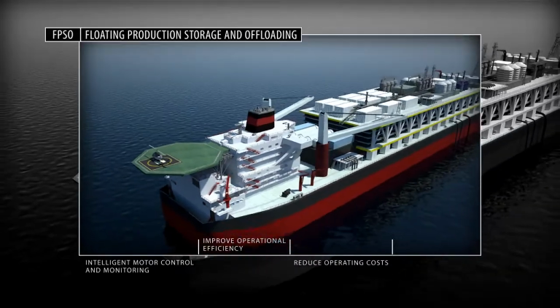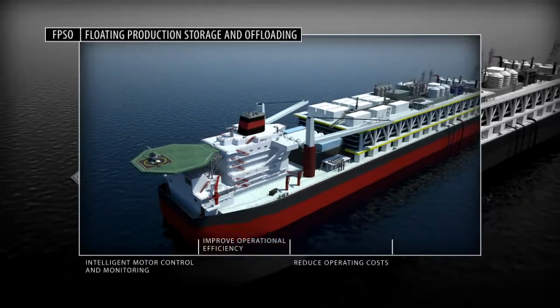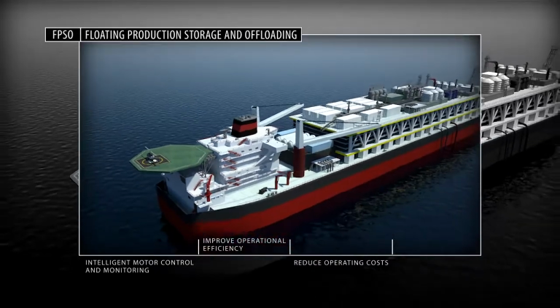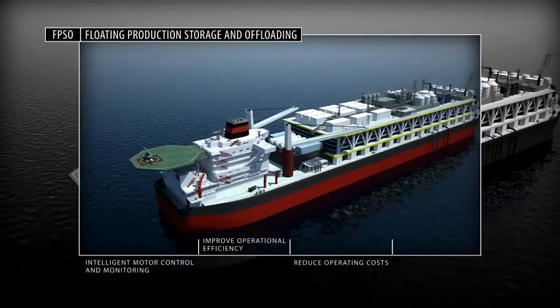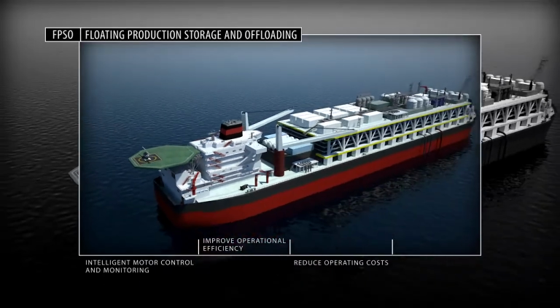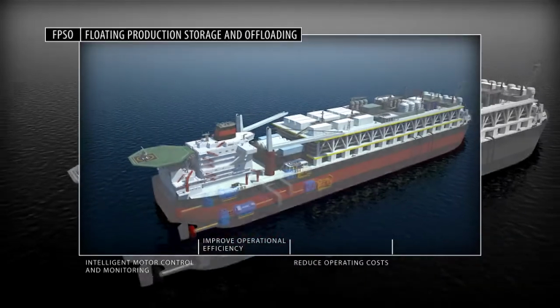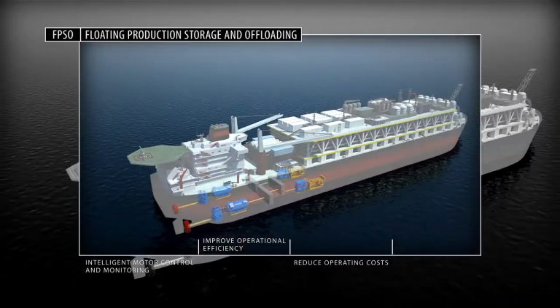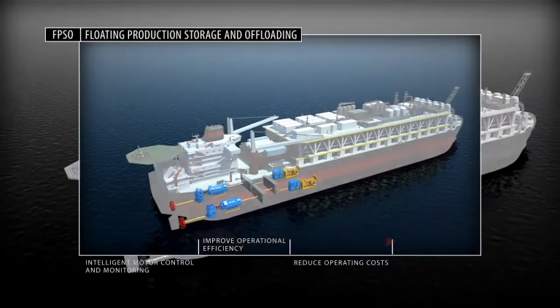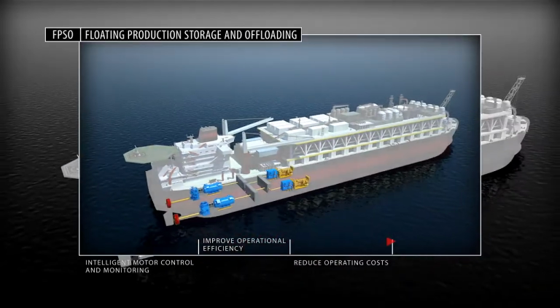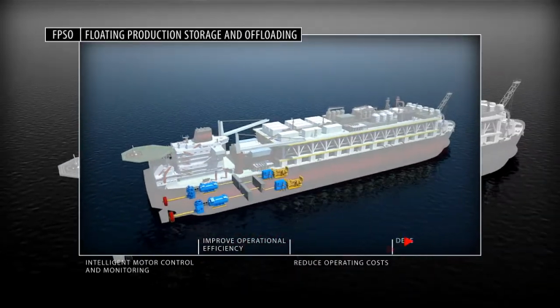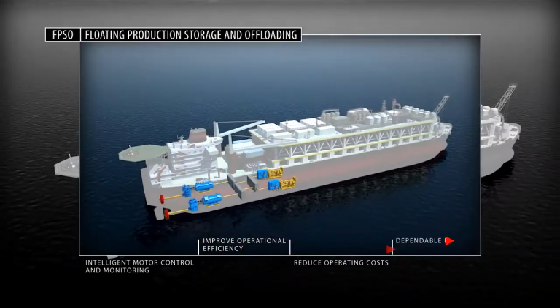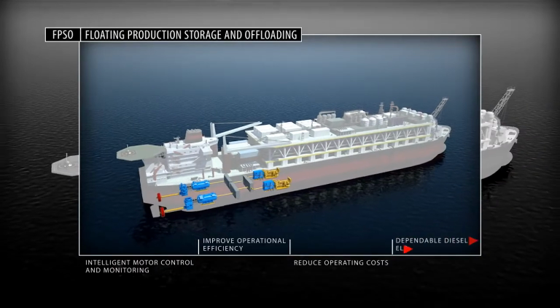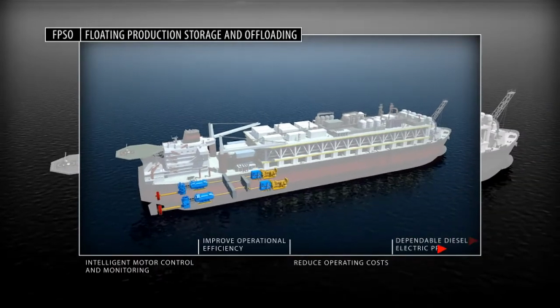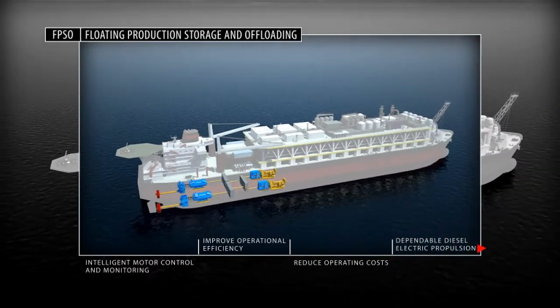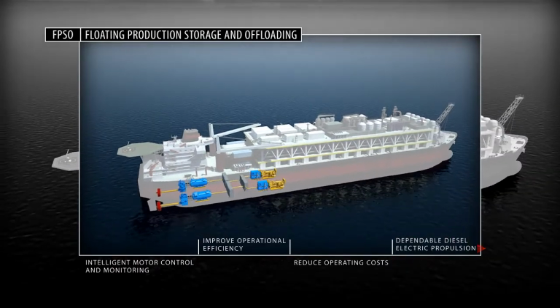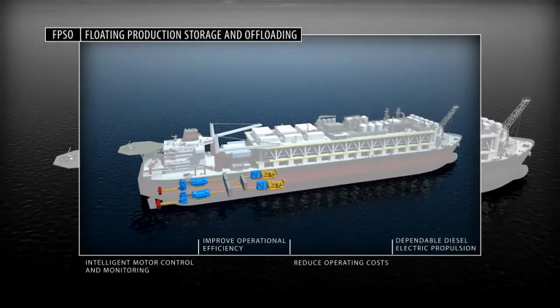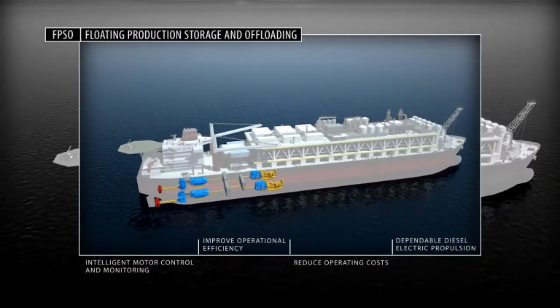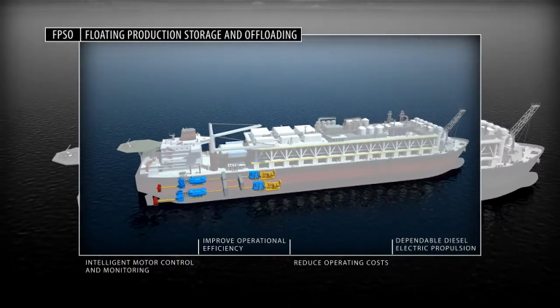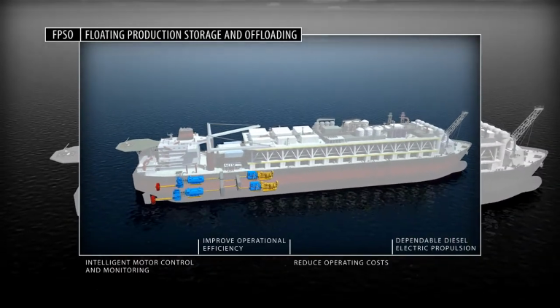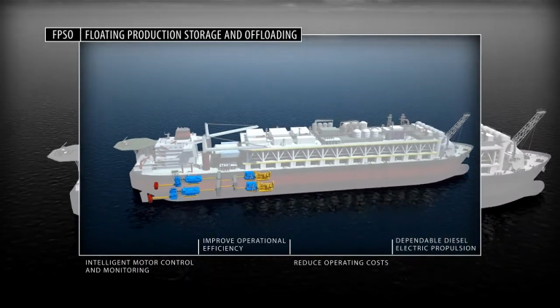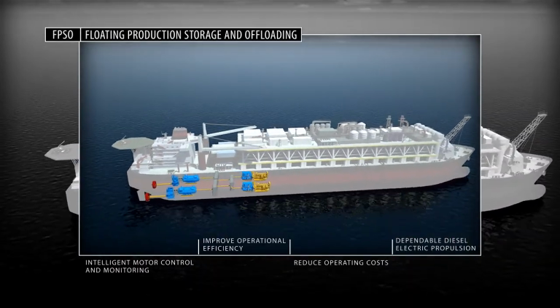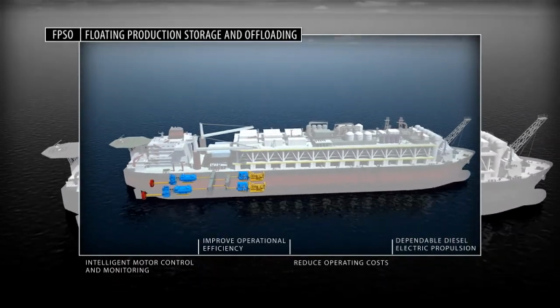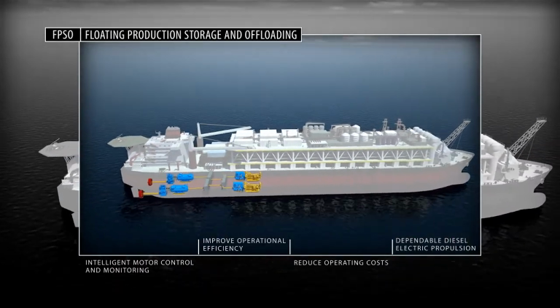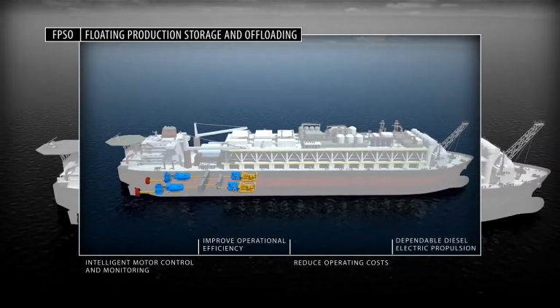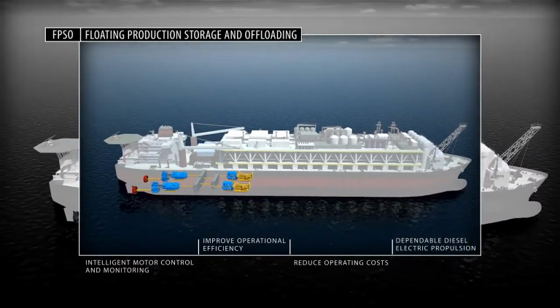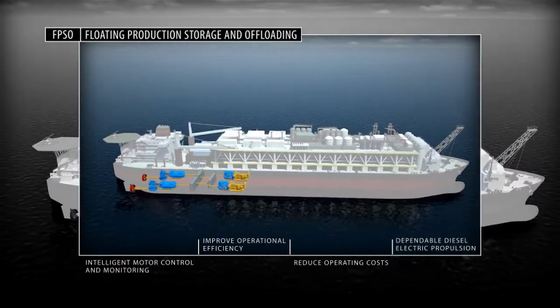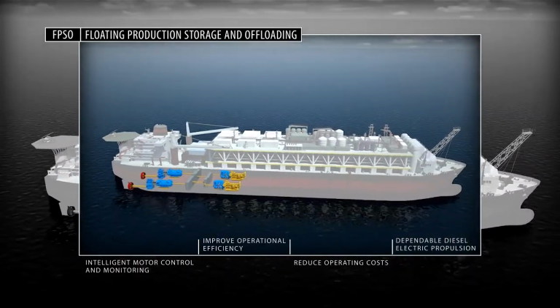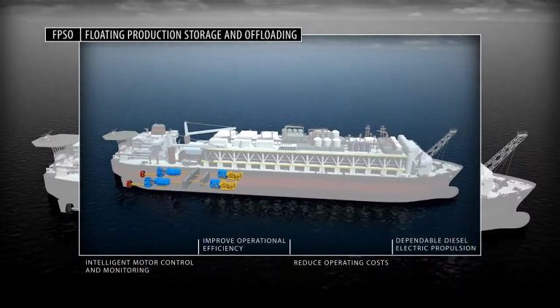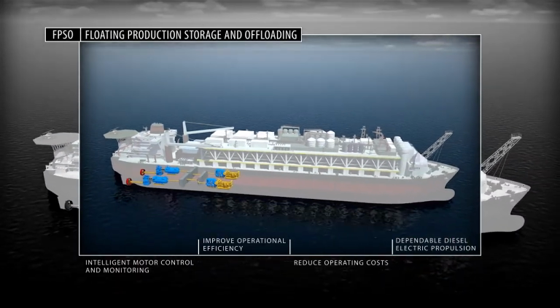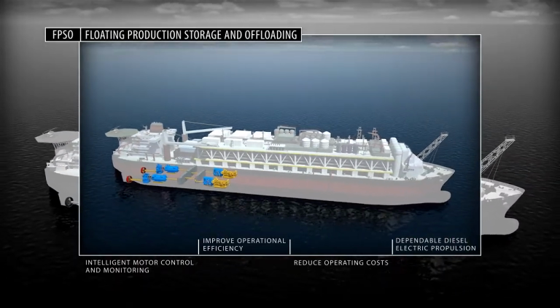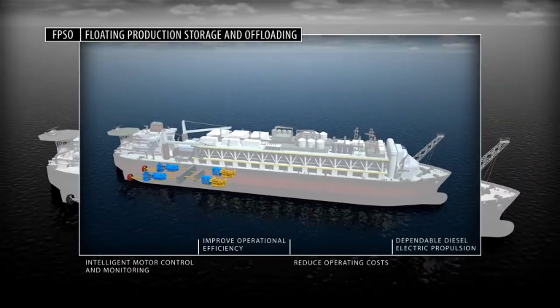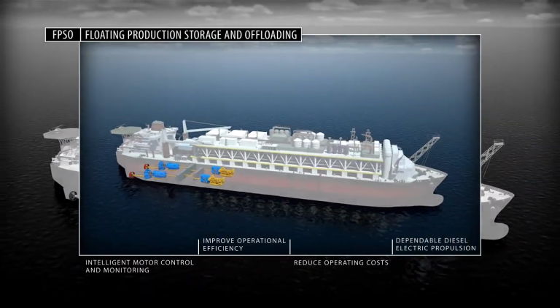Achieve efficient, dependable diesel-electric propulsion with marine-ready drives featuring ABS-approved redundancy.